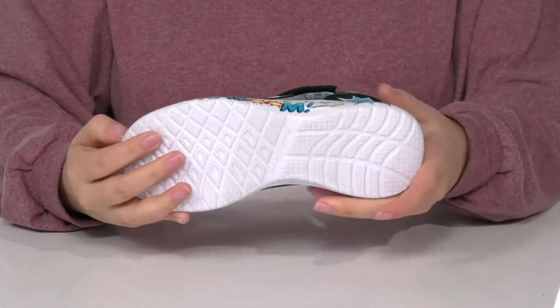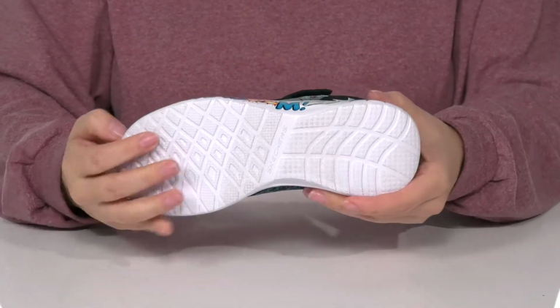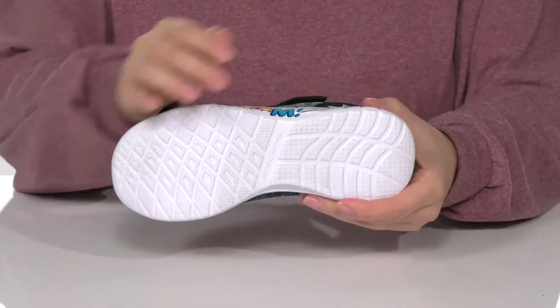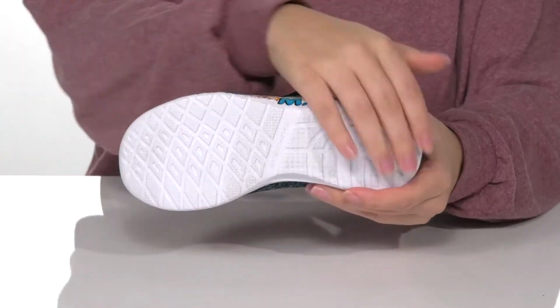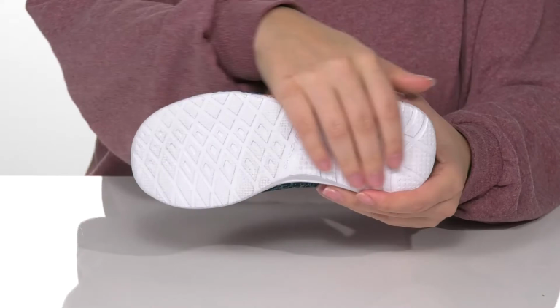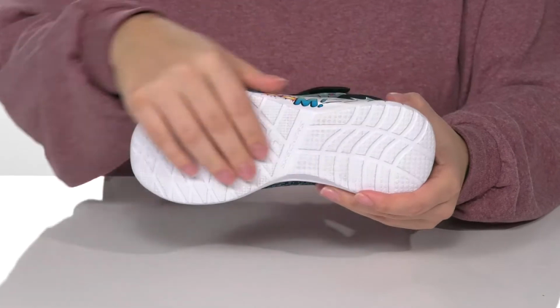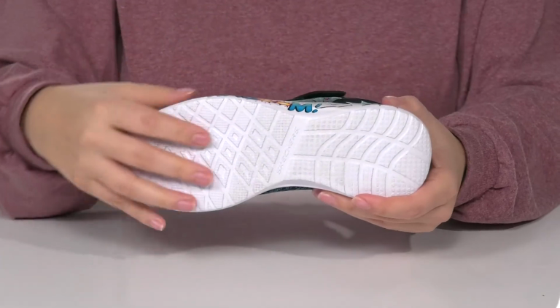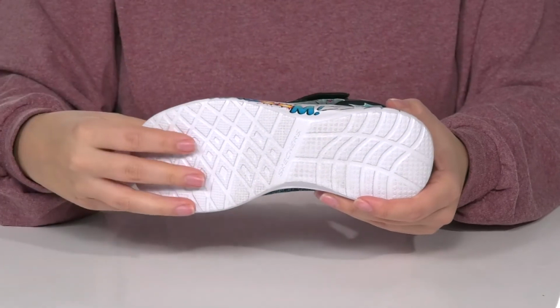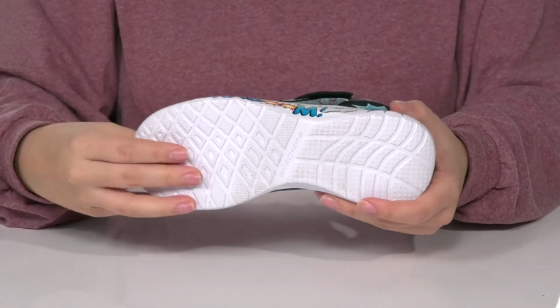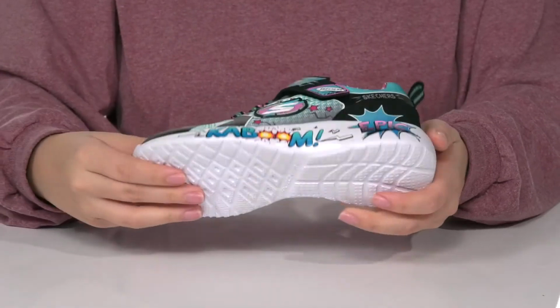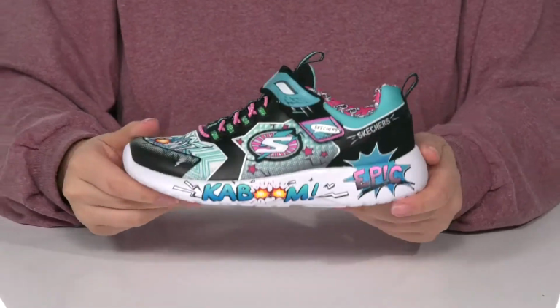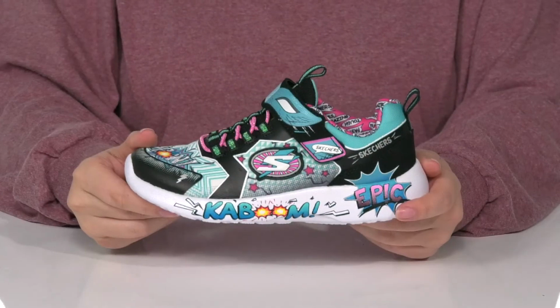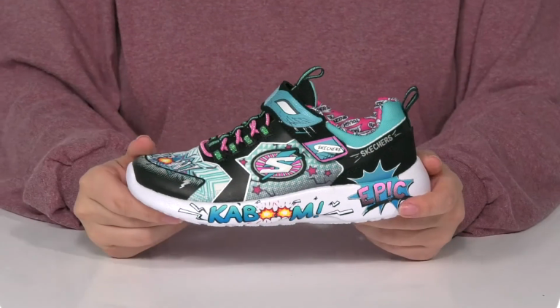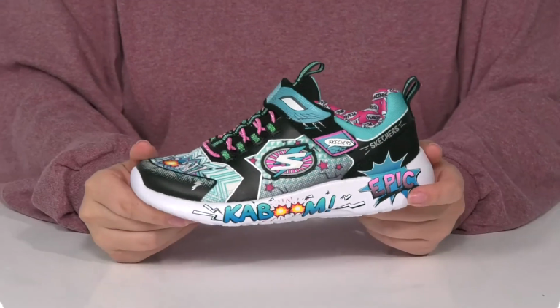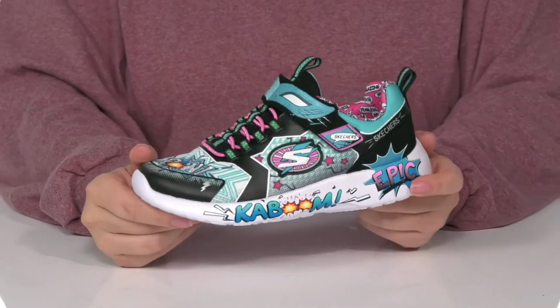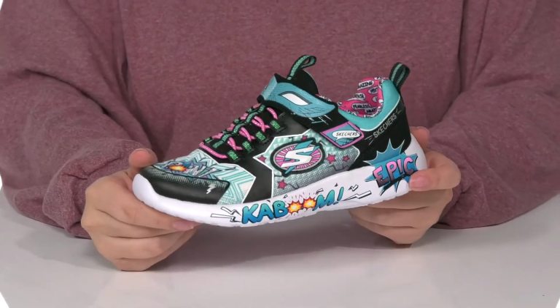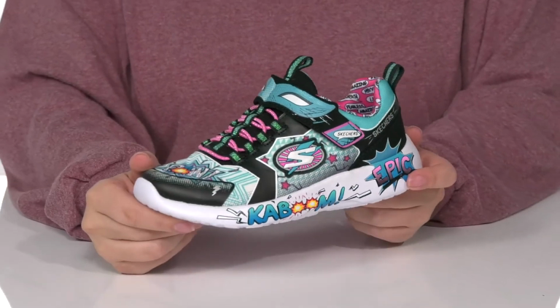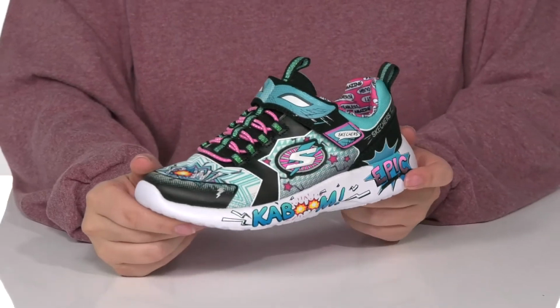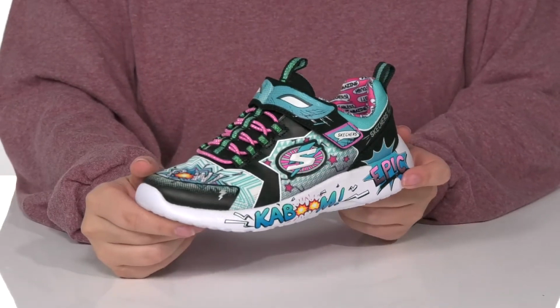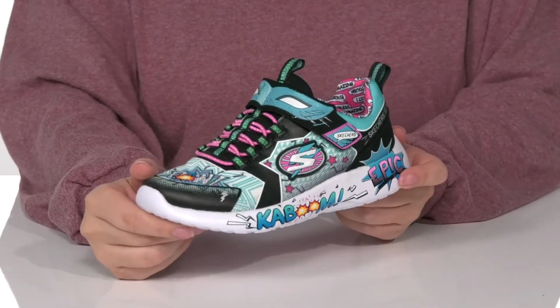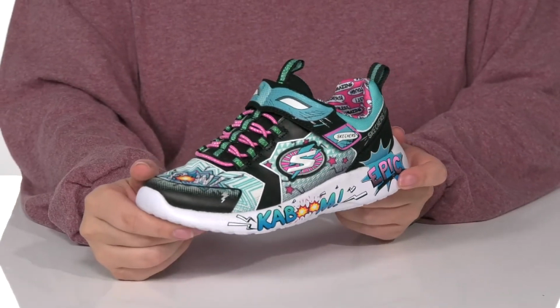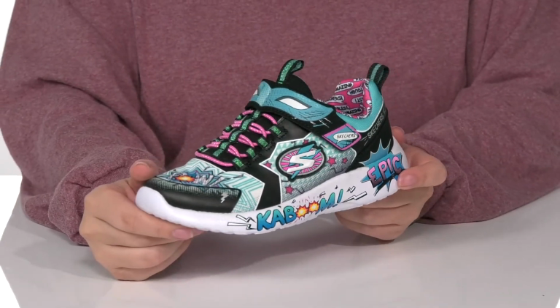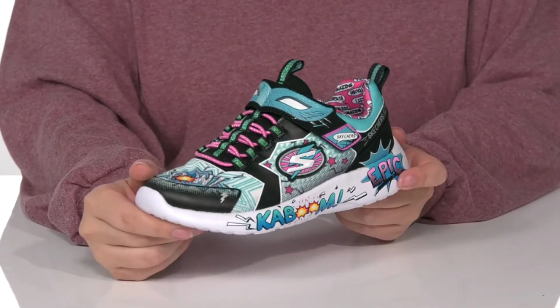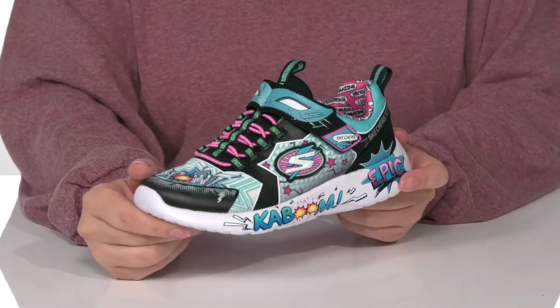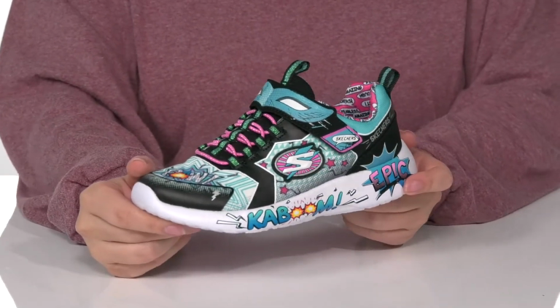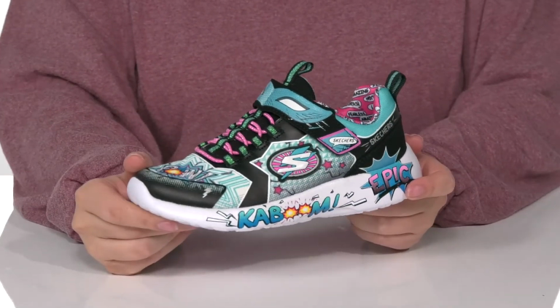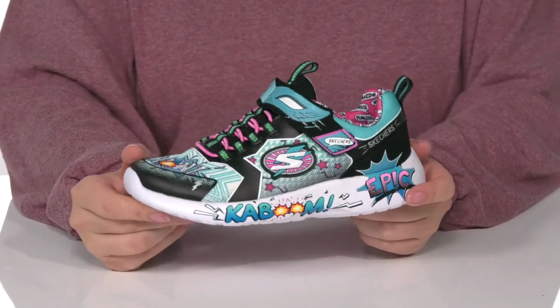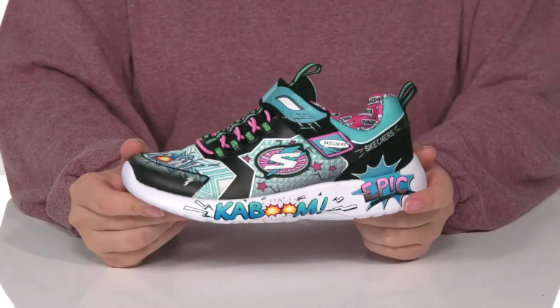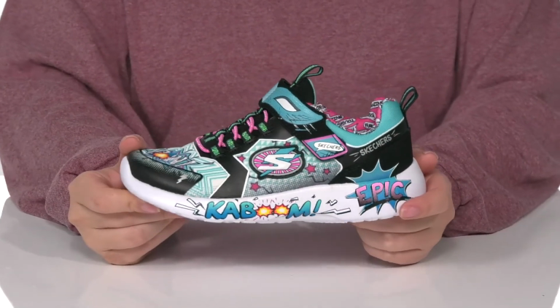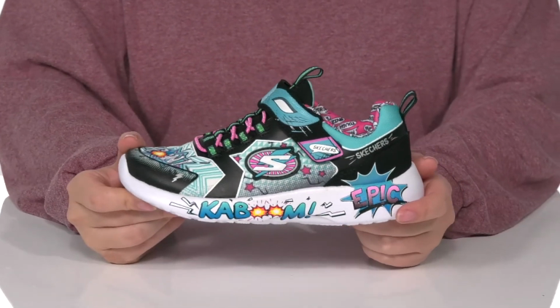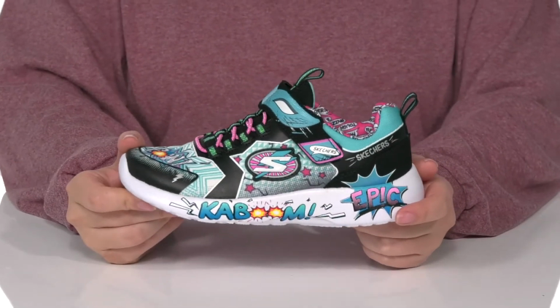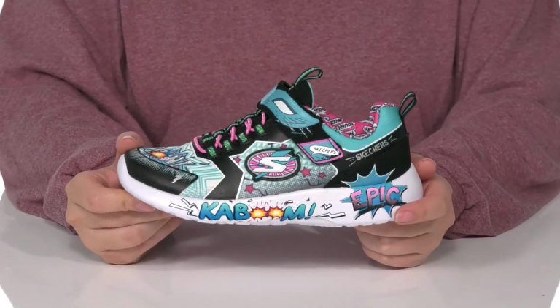Underneath is a textured outsole for traction, and I think these would pair so well with some pants and a blue top.